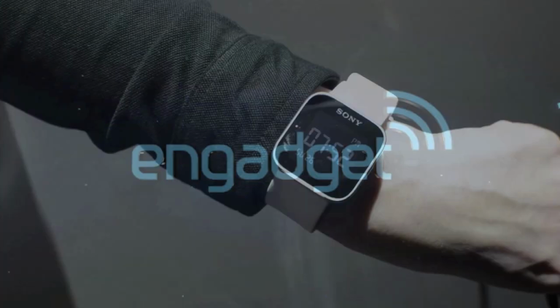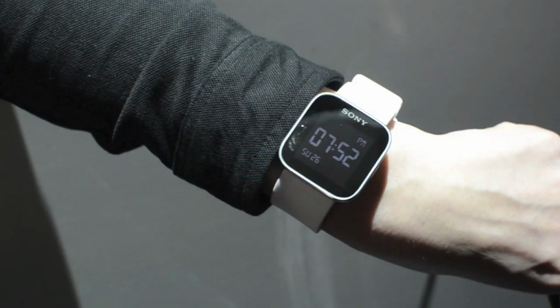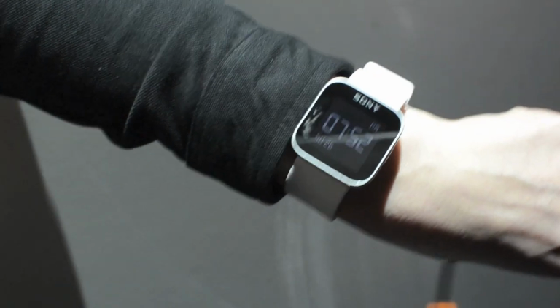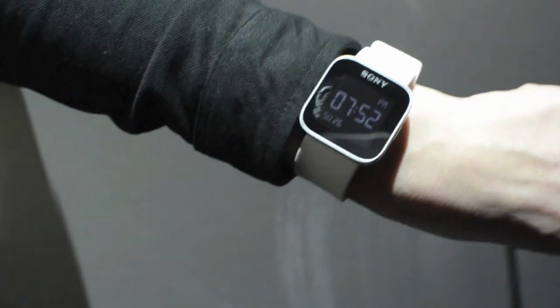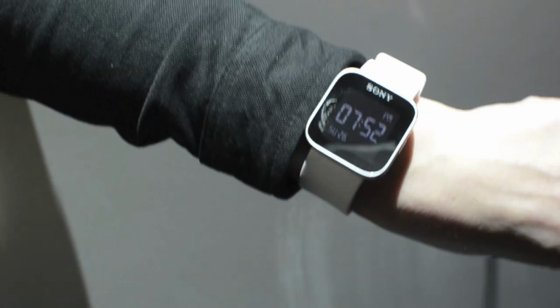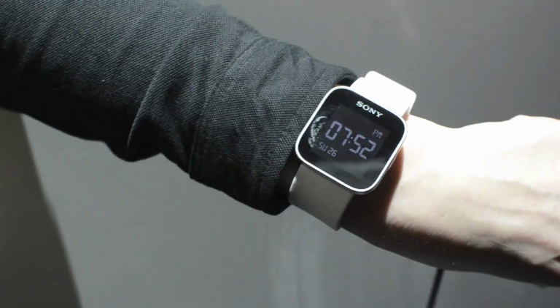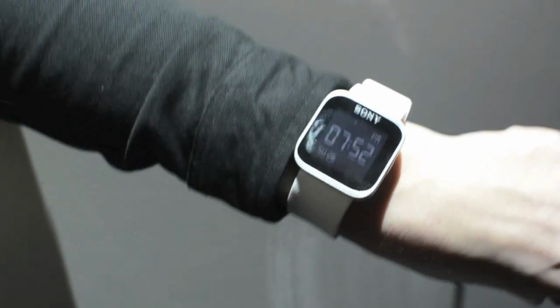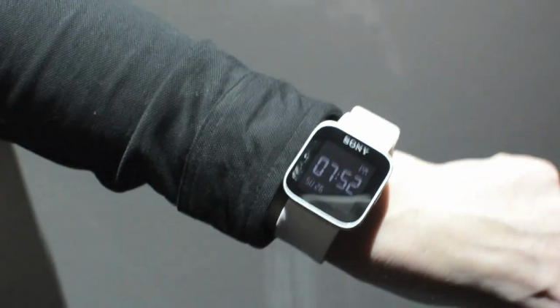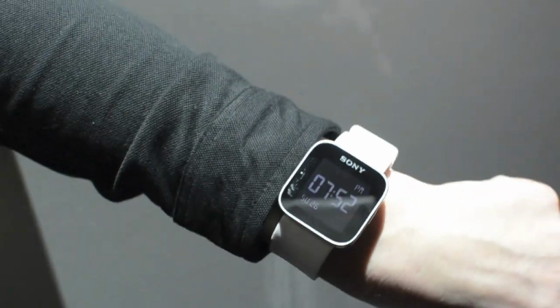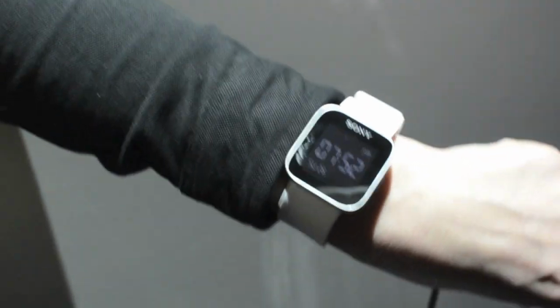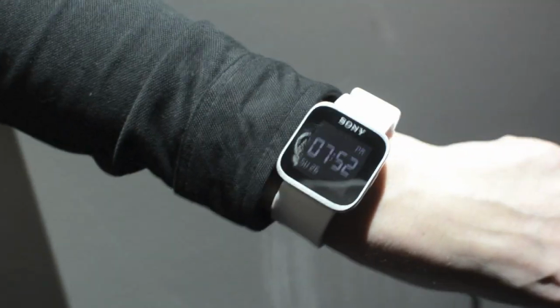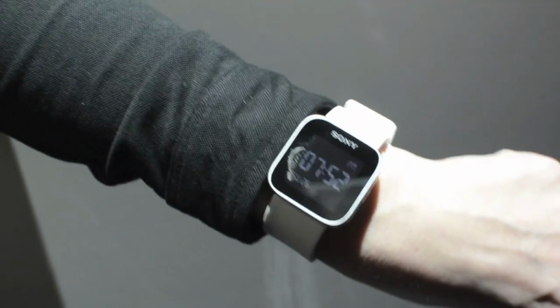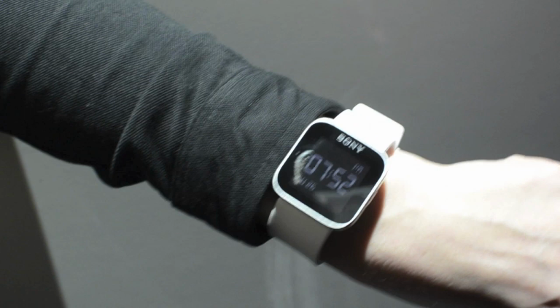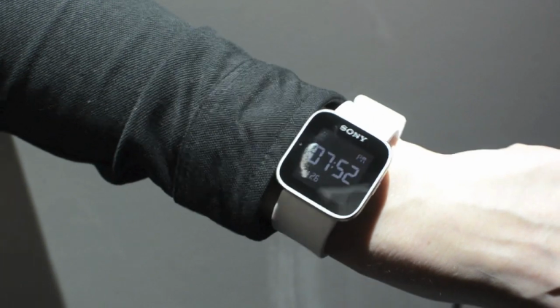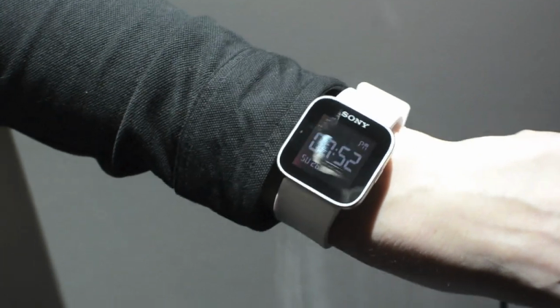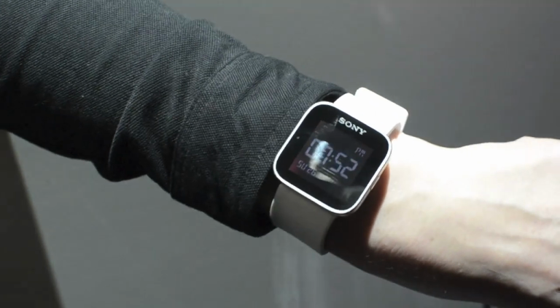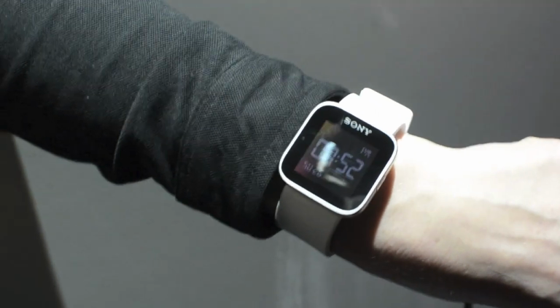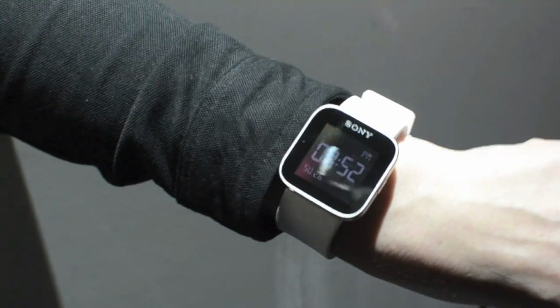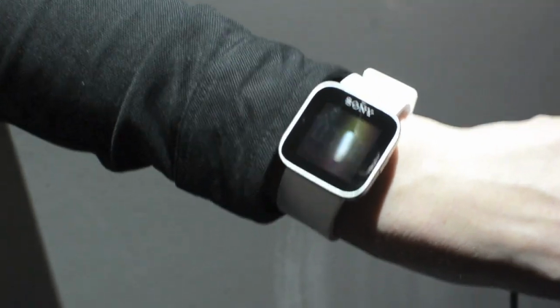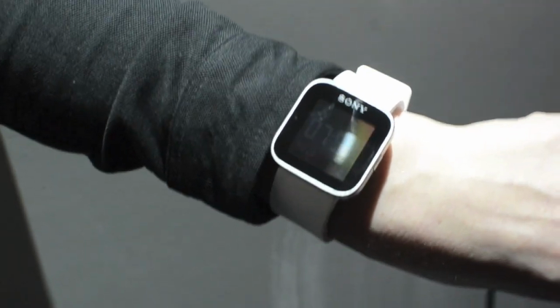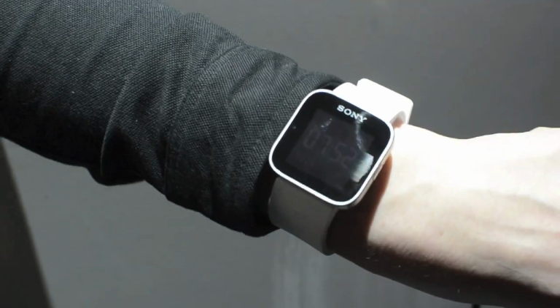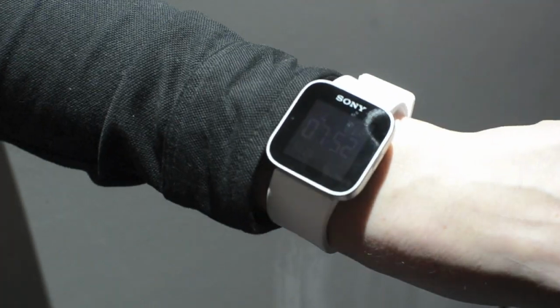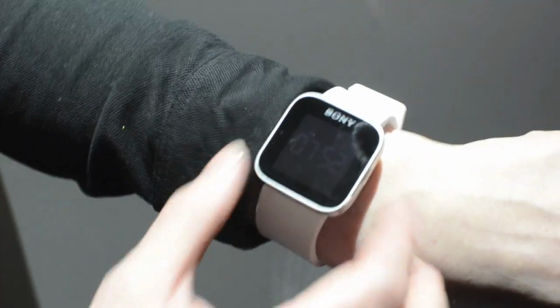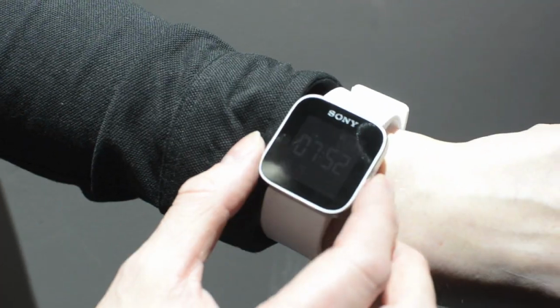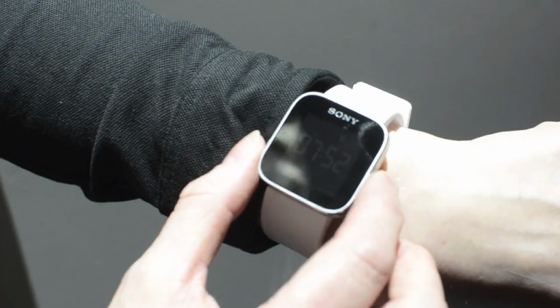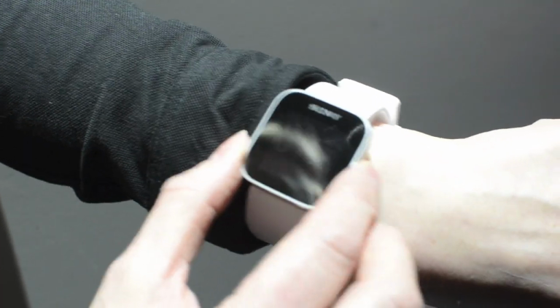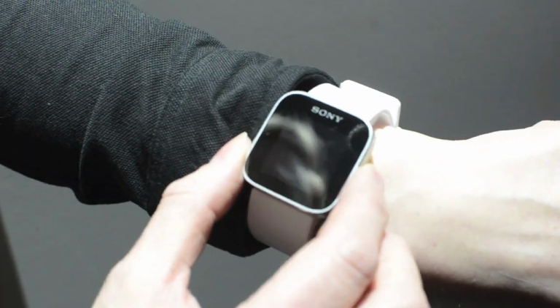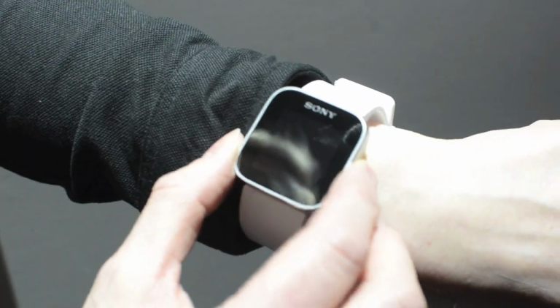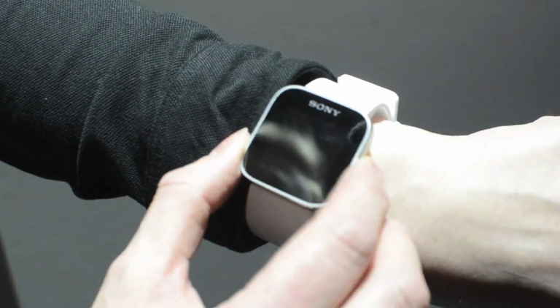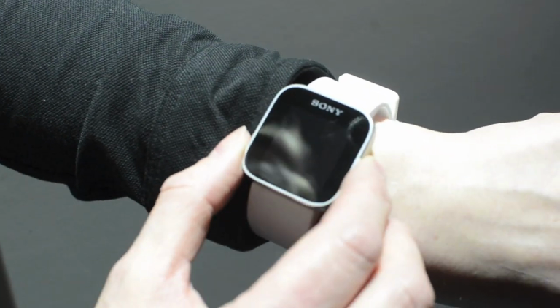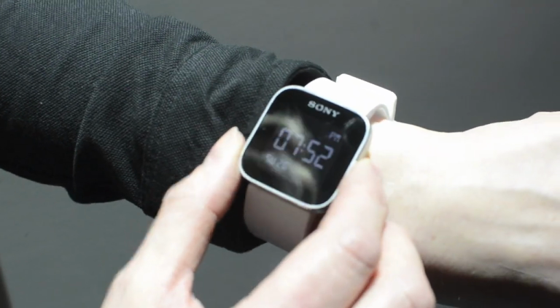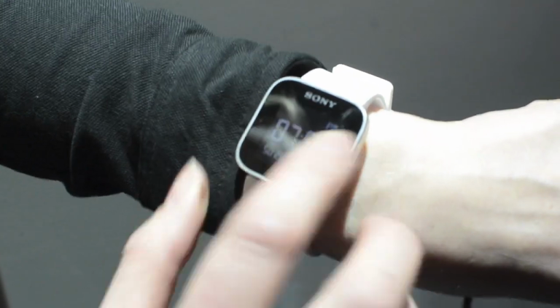So this is a smart watch. It will come to the market end of March 2012, and let me show you what it can do.